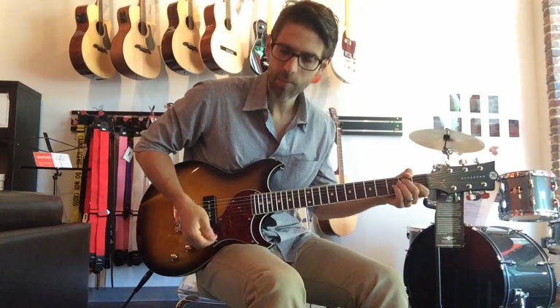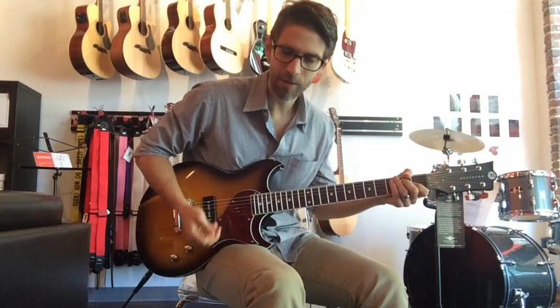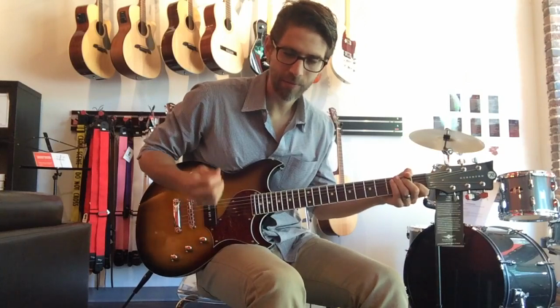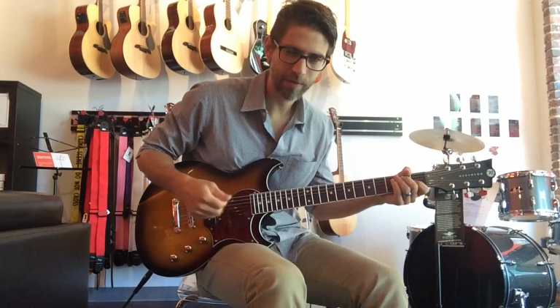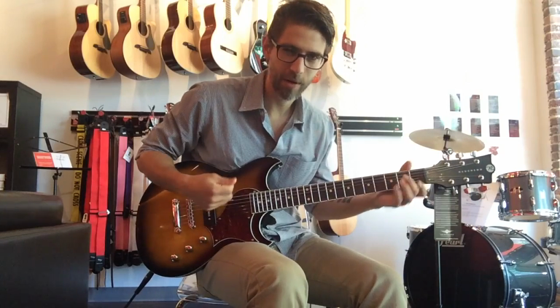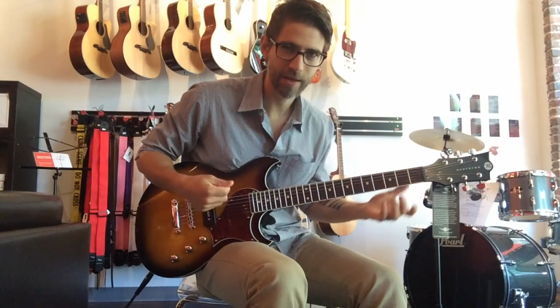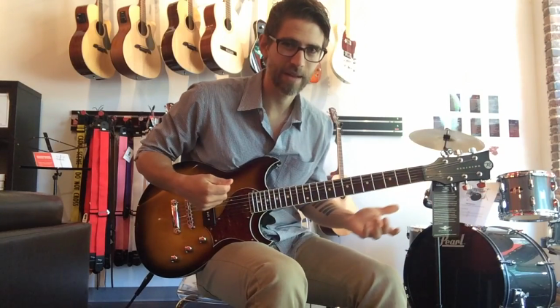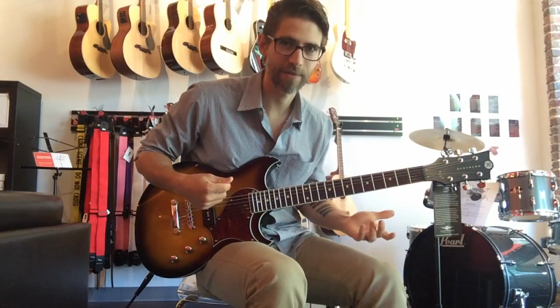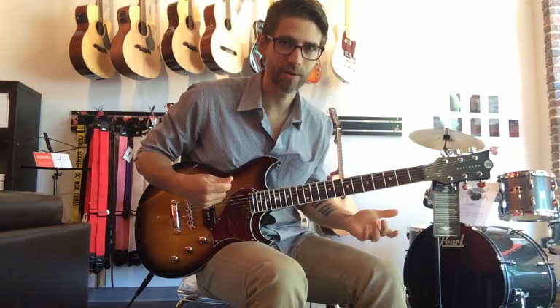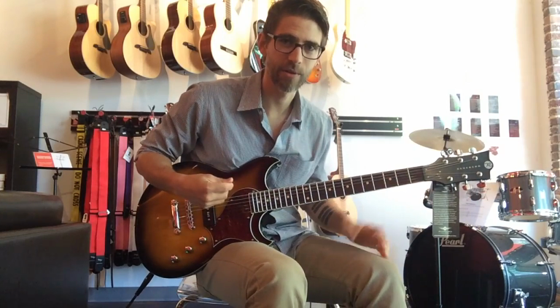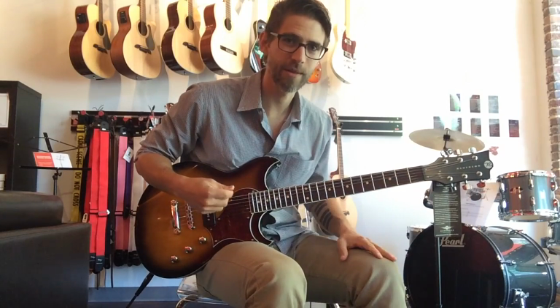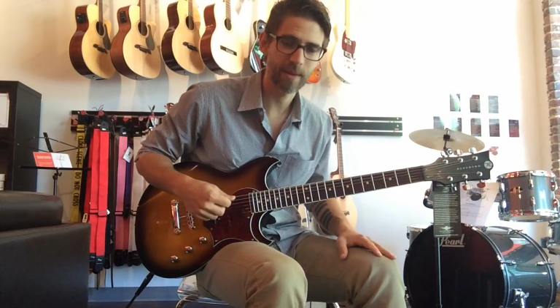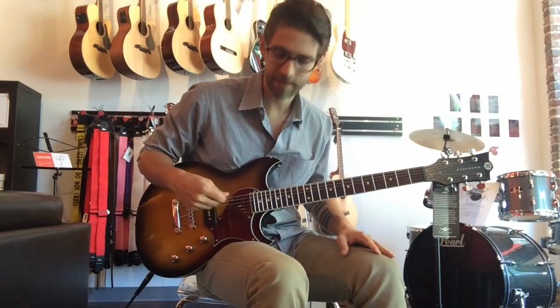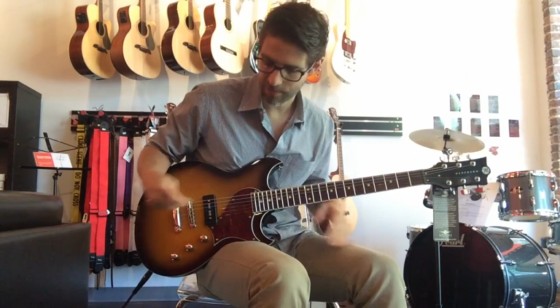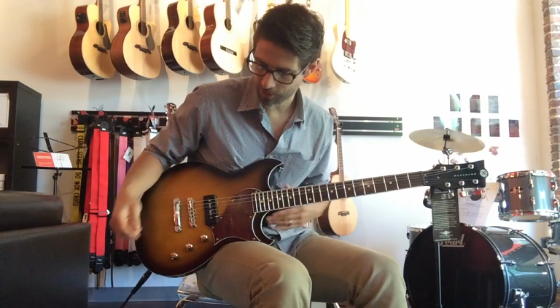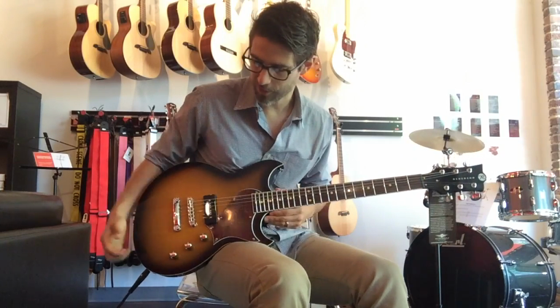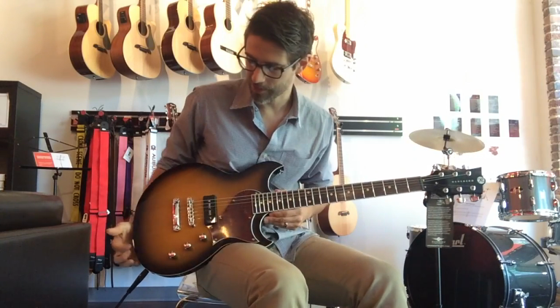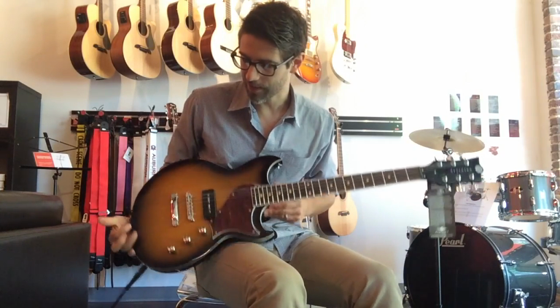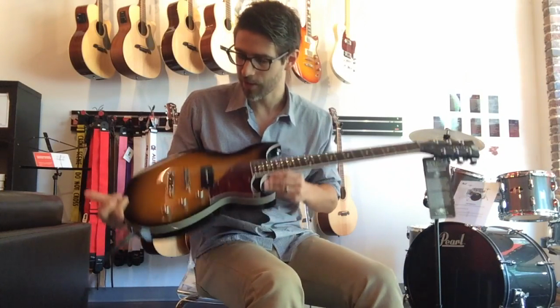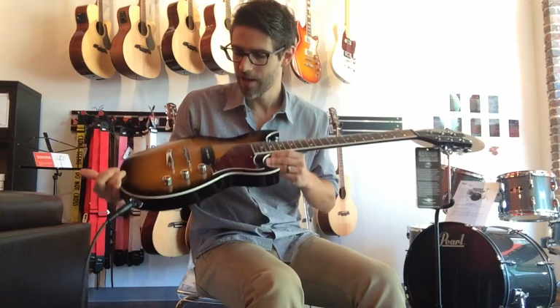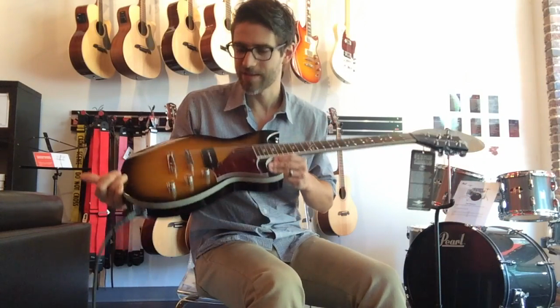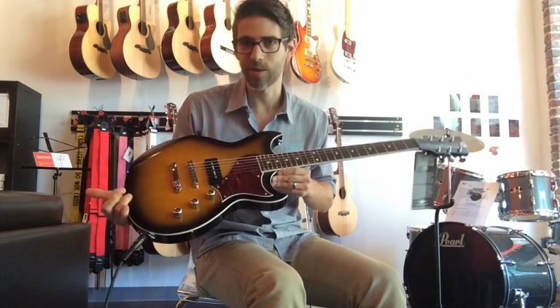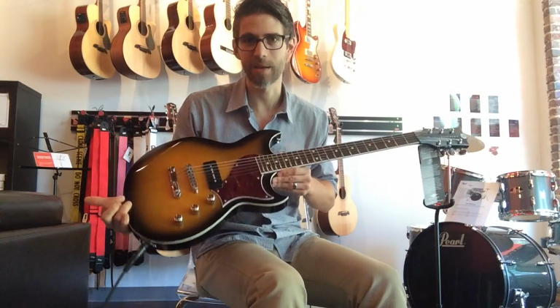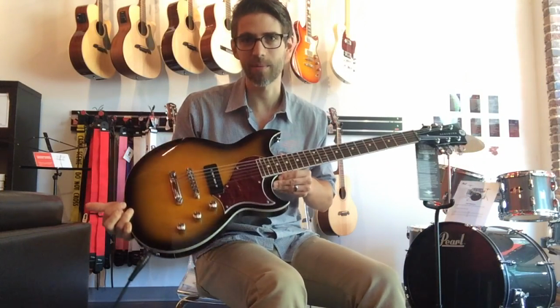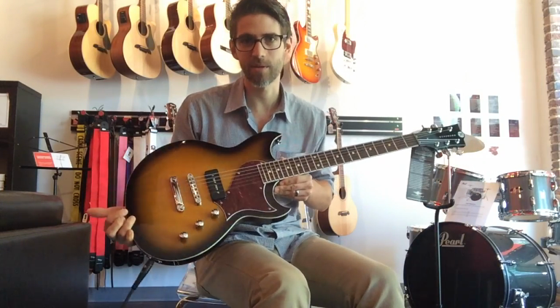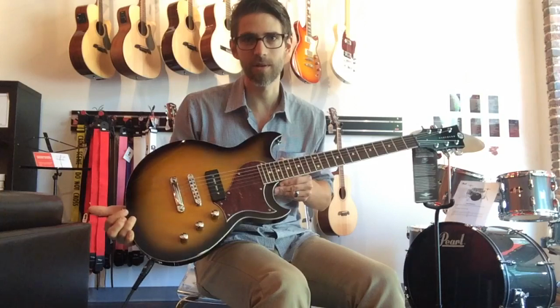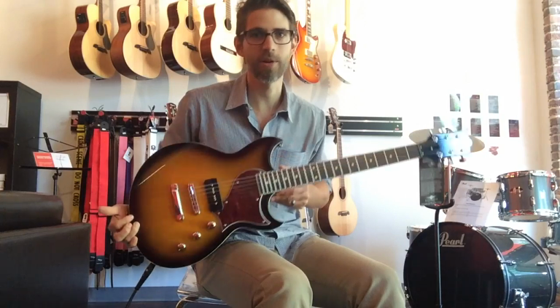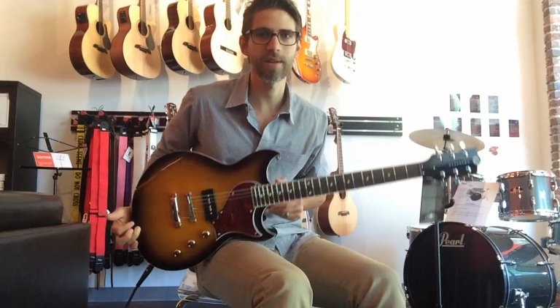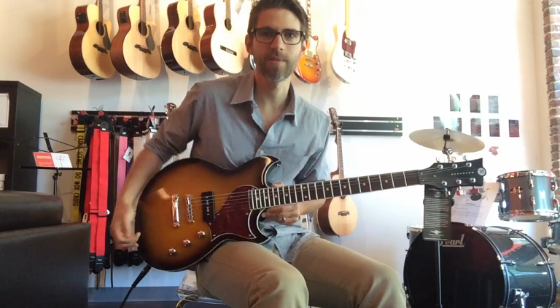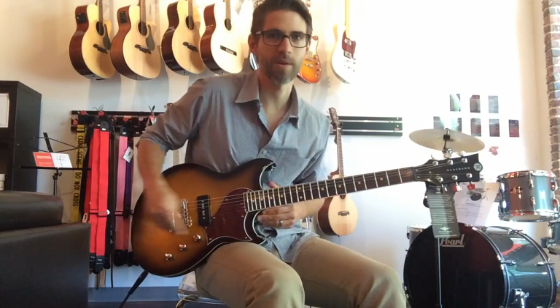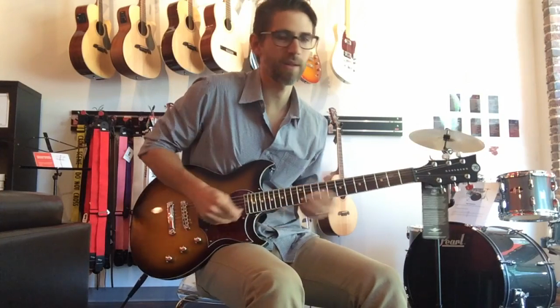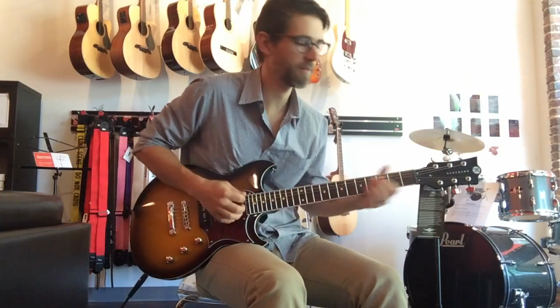By the way, Reverend brags — and I have to agree with them — that this is the most versatile single pickup guitar on the market. It's pretty awesome.